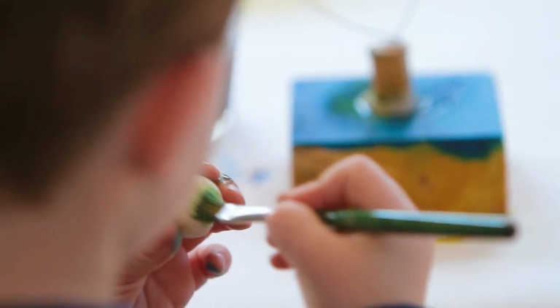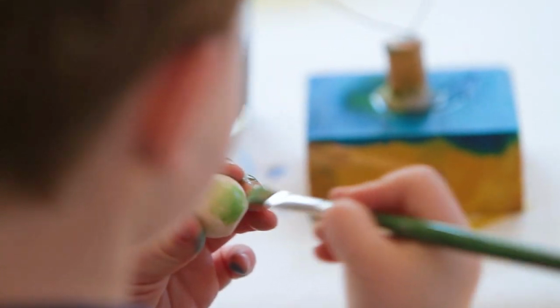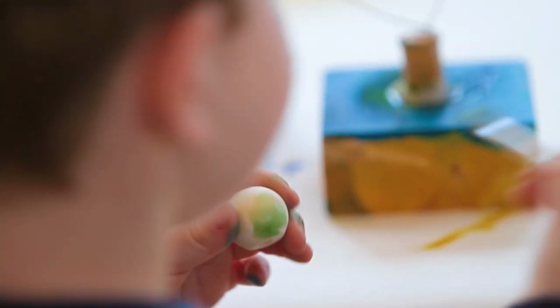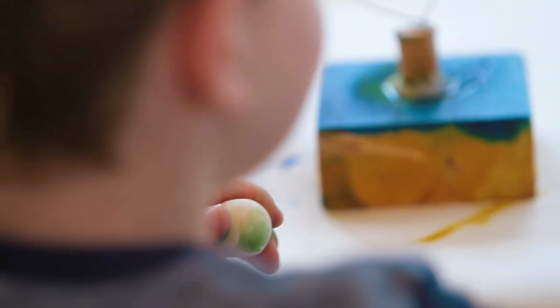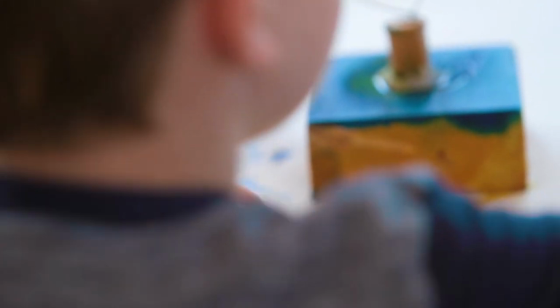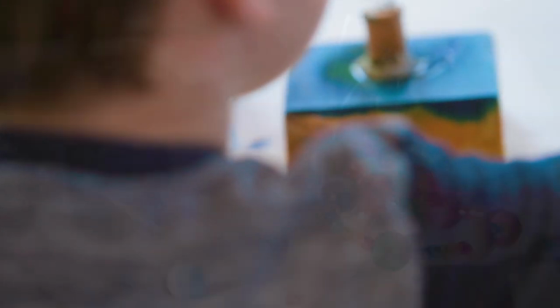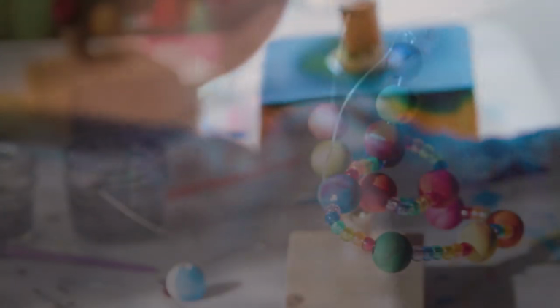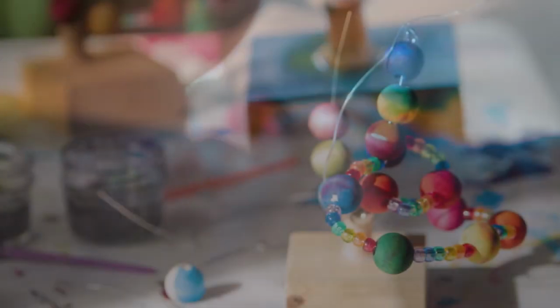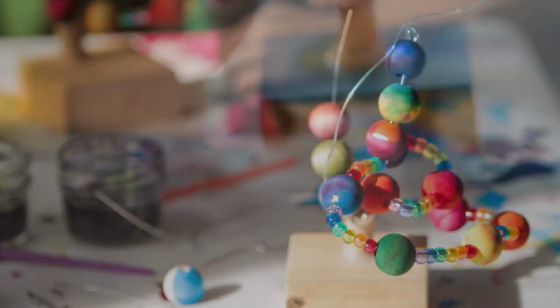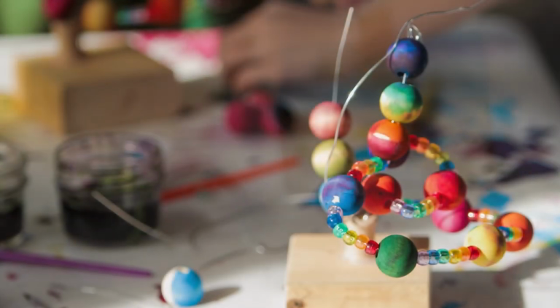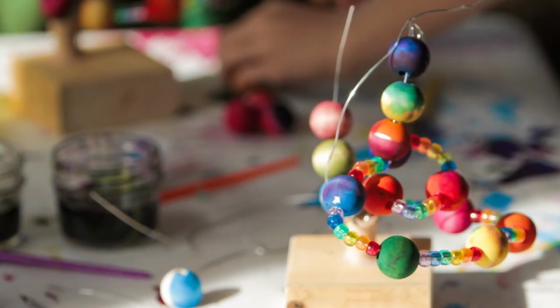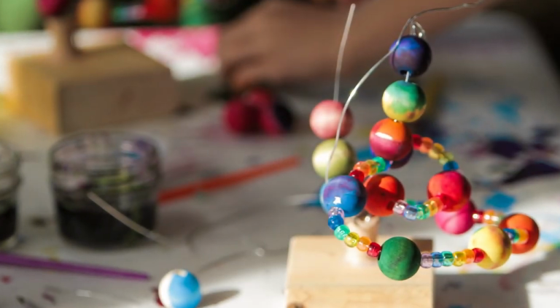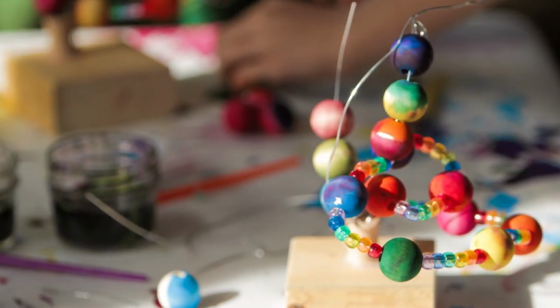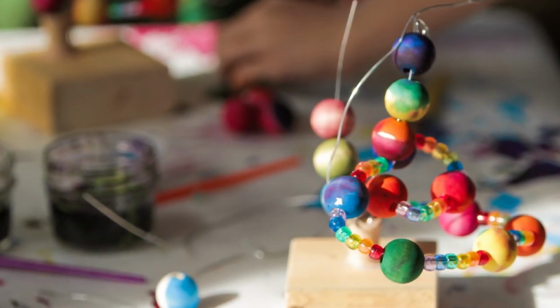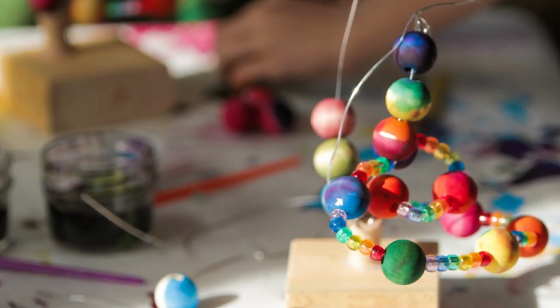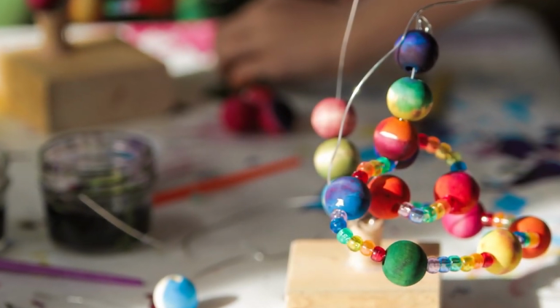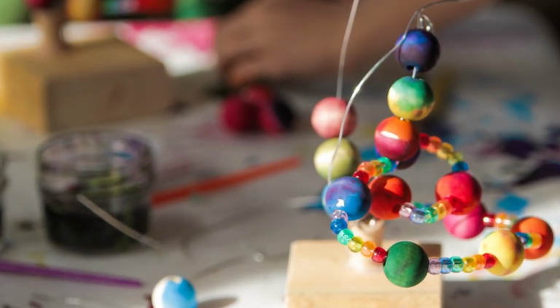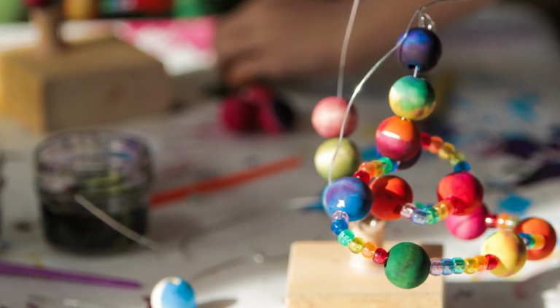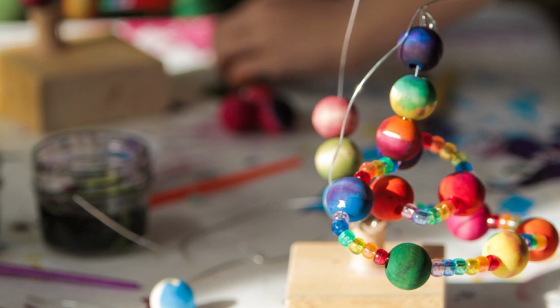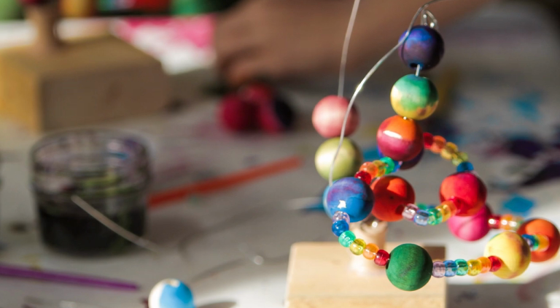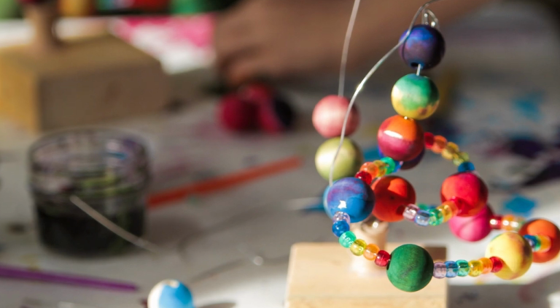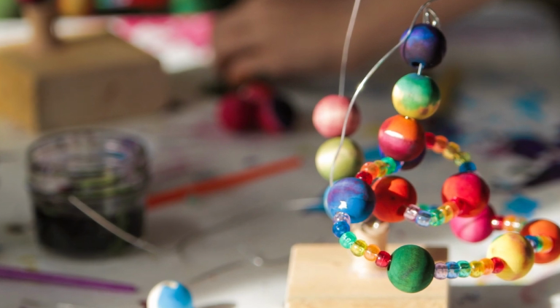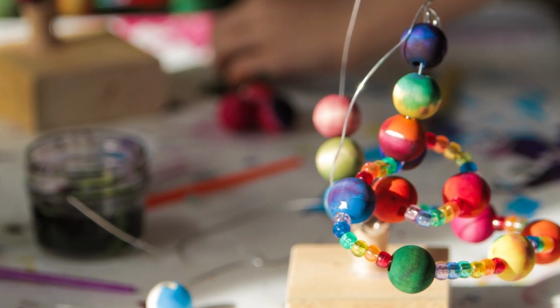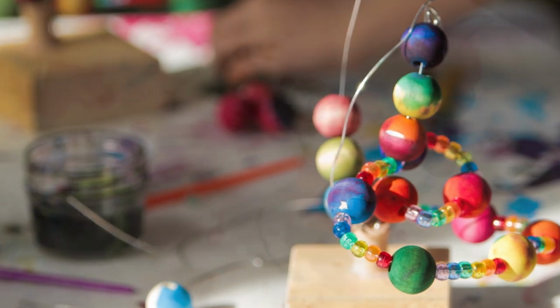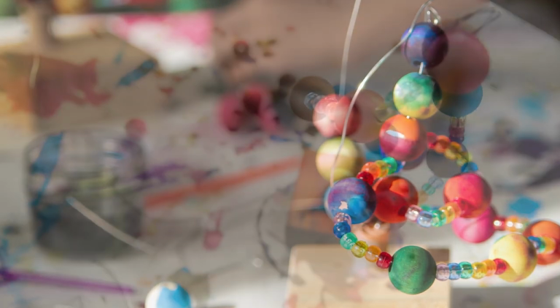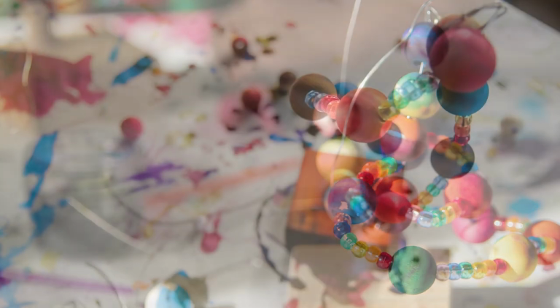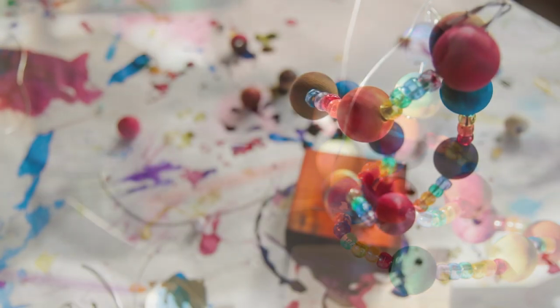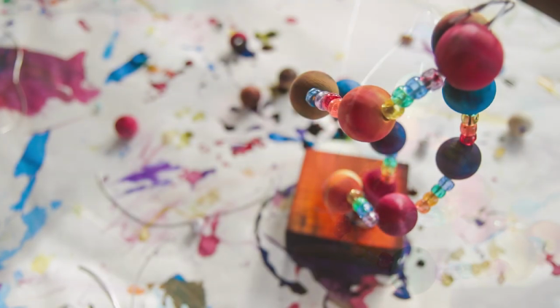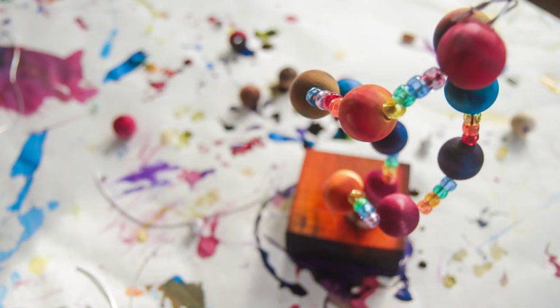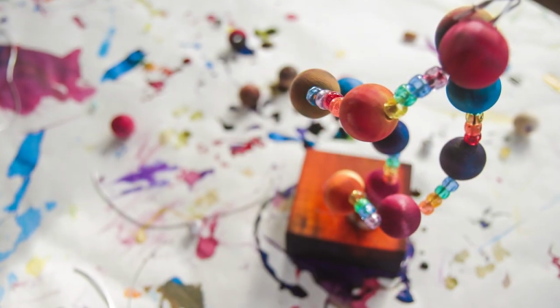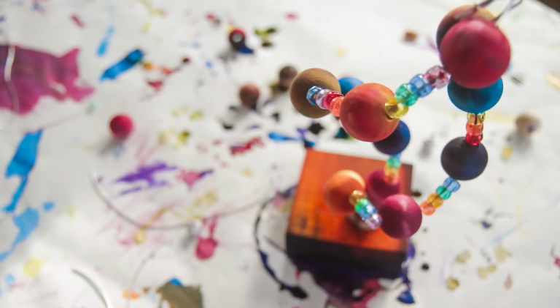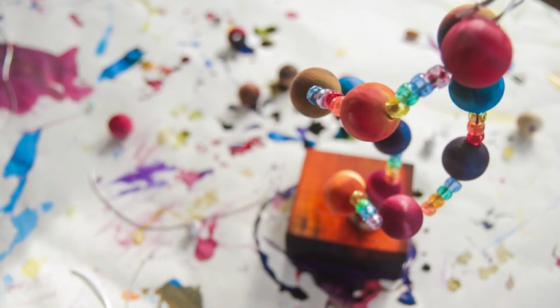Today we're going to make wire and bead sculptures. We'll create colorful, freeform sculptures with bendable wire and hand-painted beads.